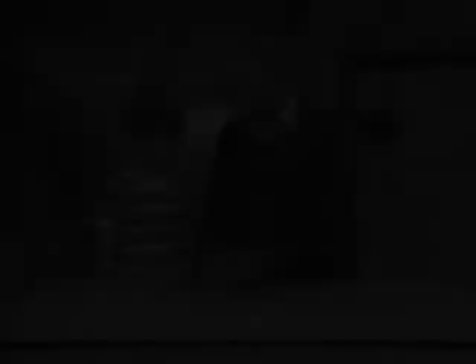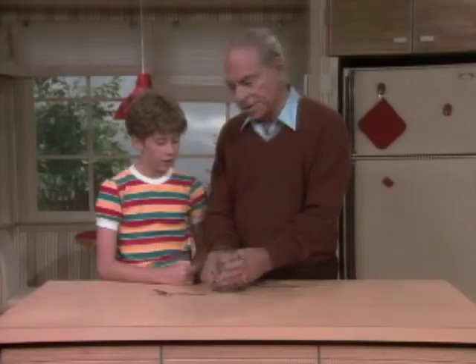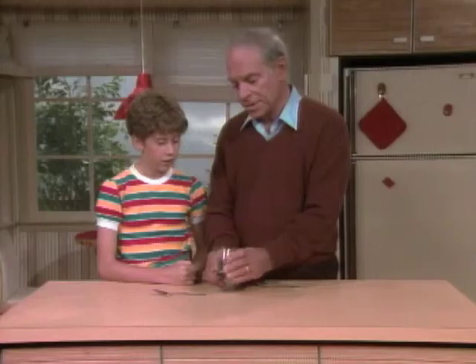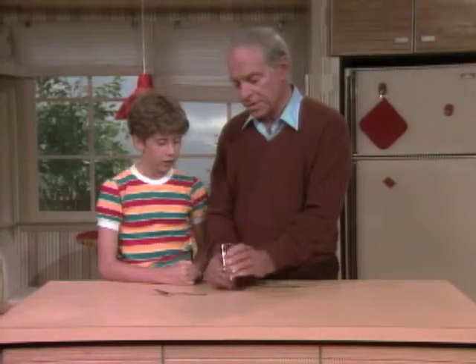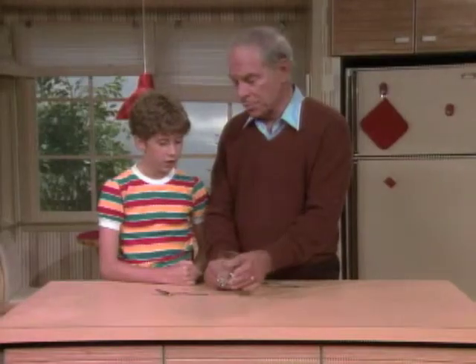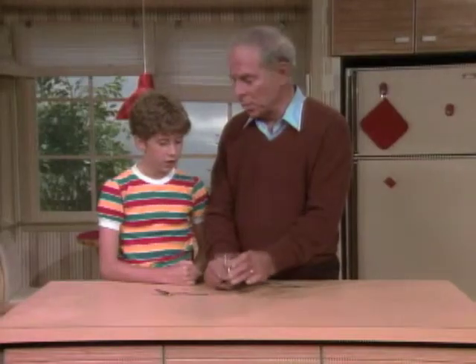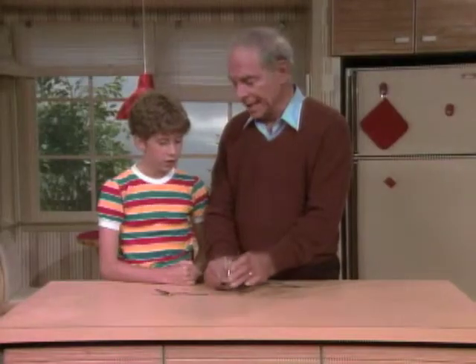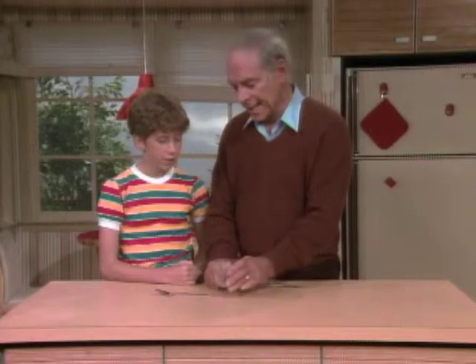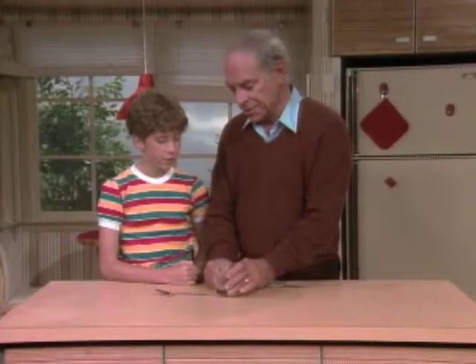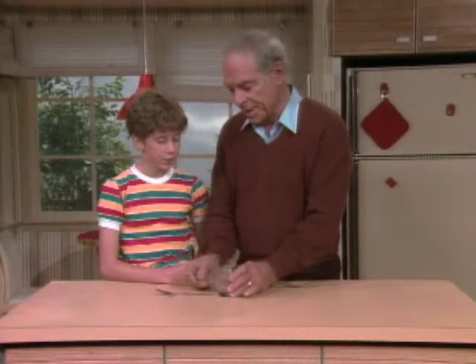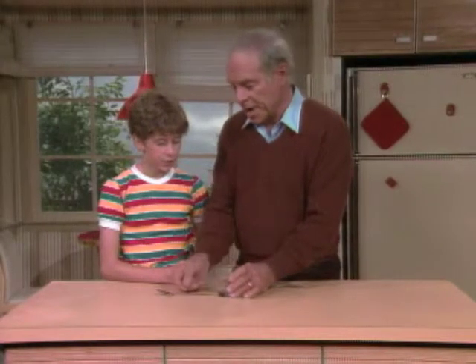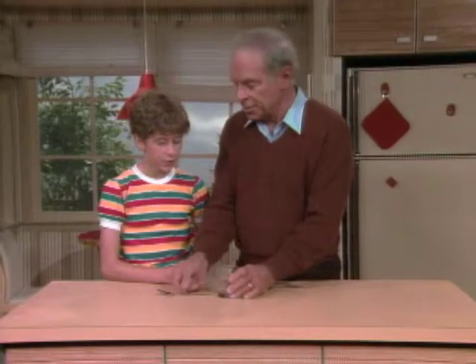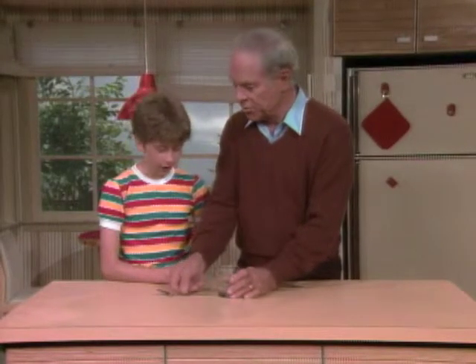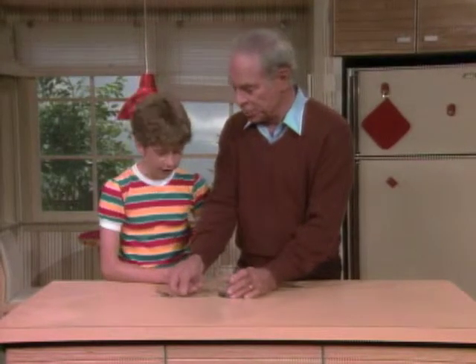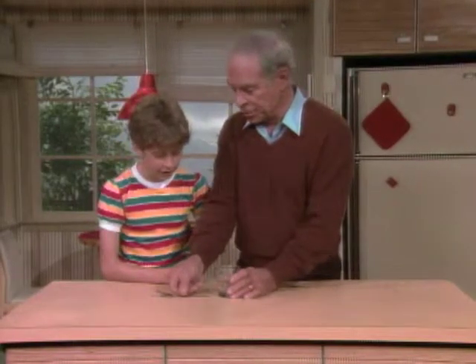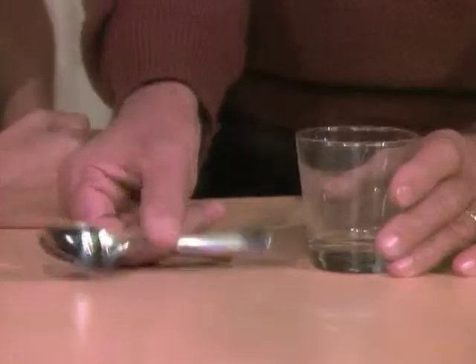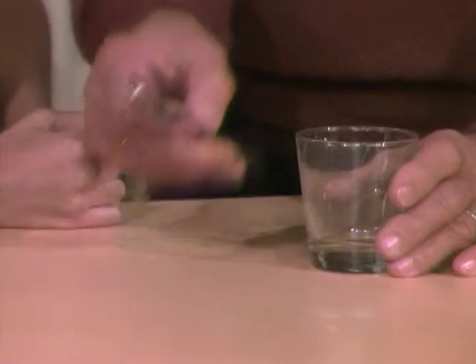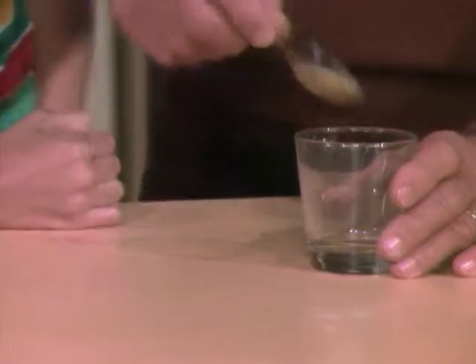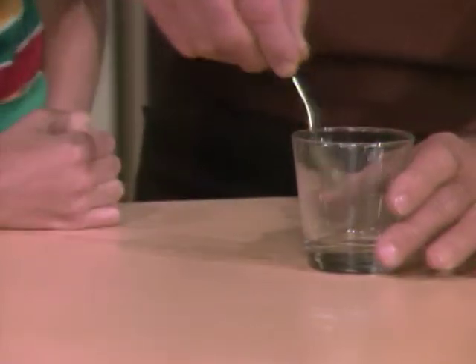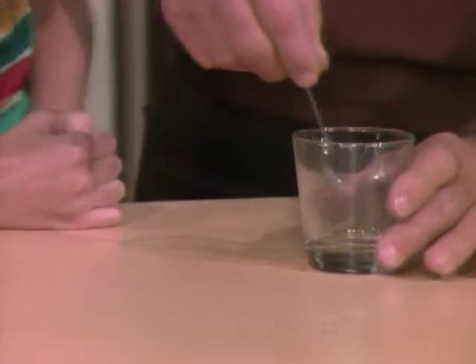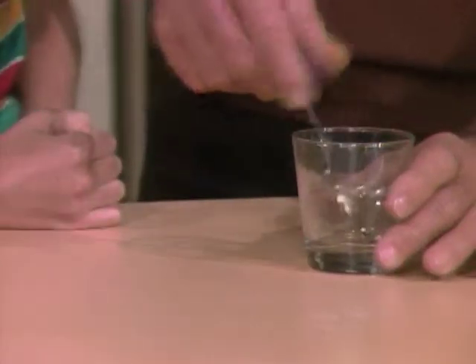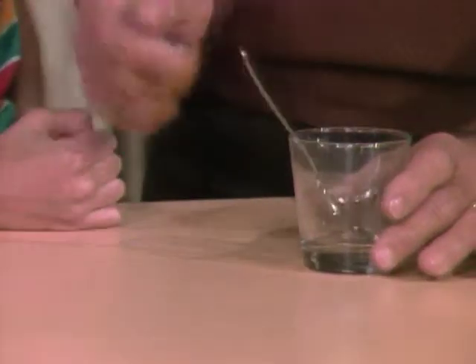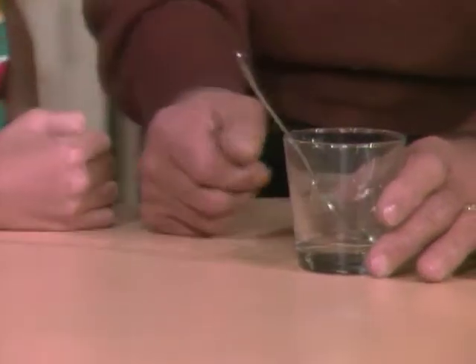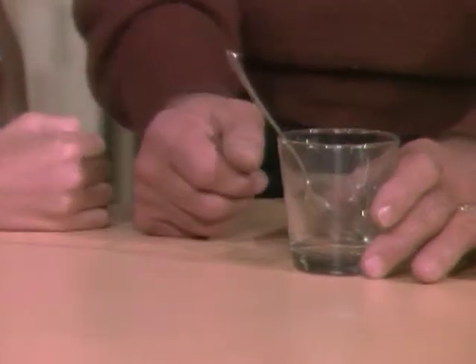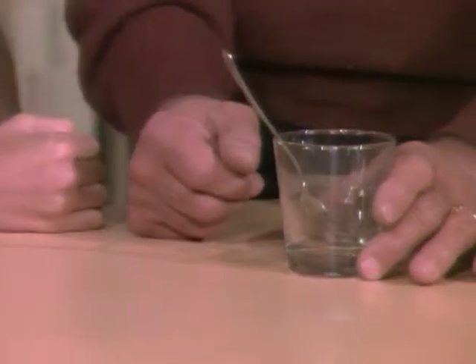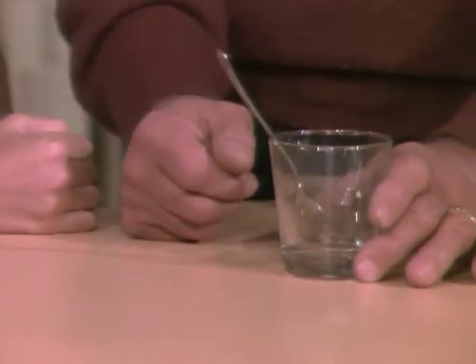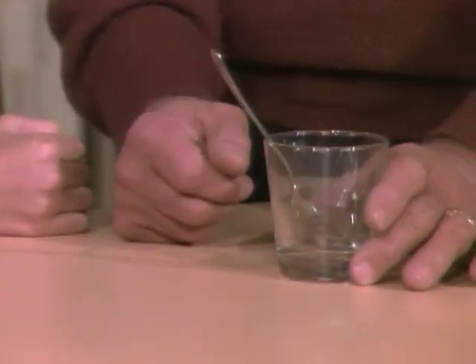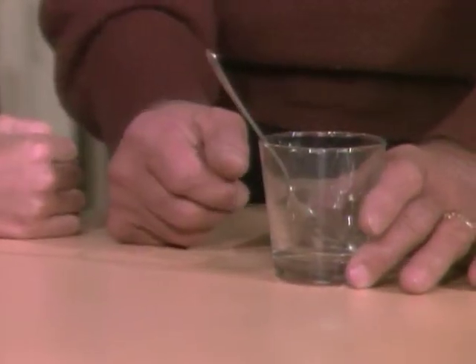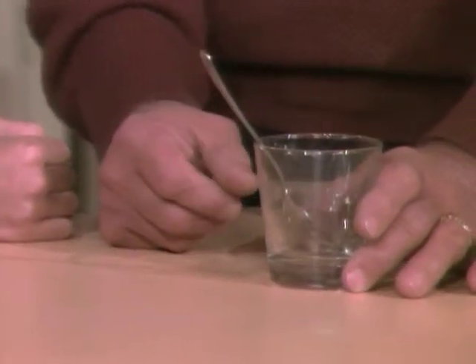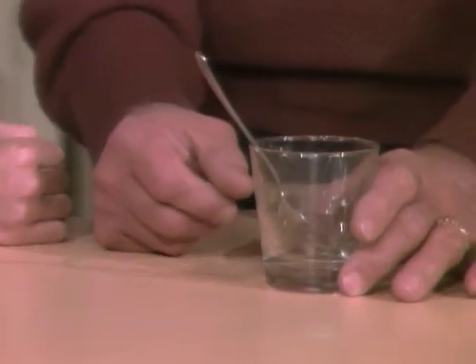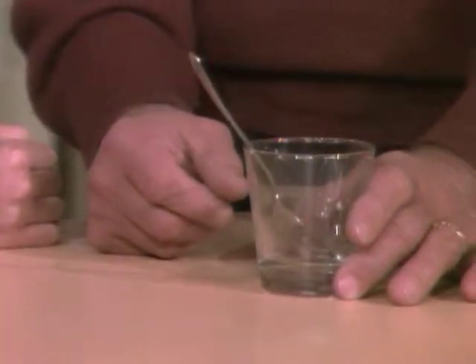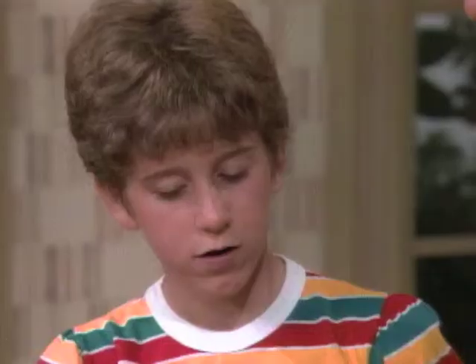Stacey, here's a small glass and a spoon. I would like you to get the spoon into the glass without touching the spoon.